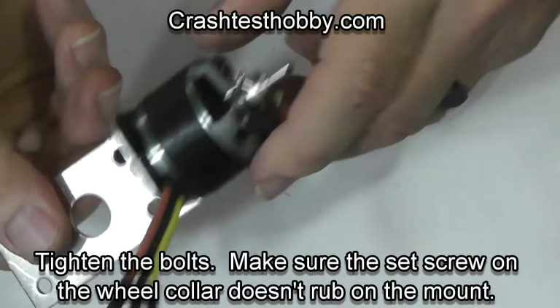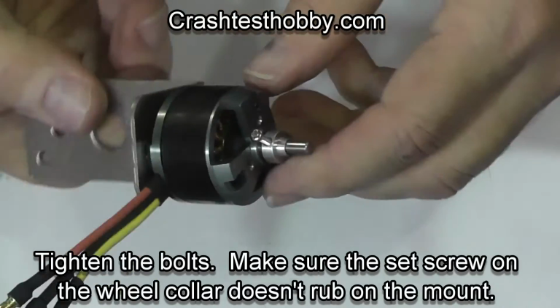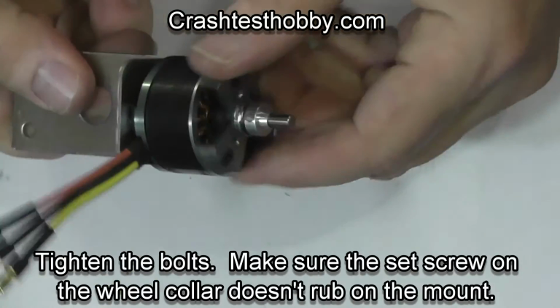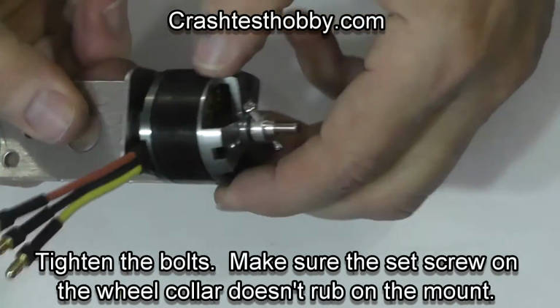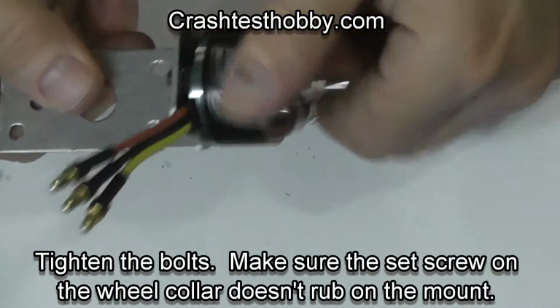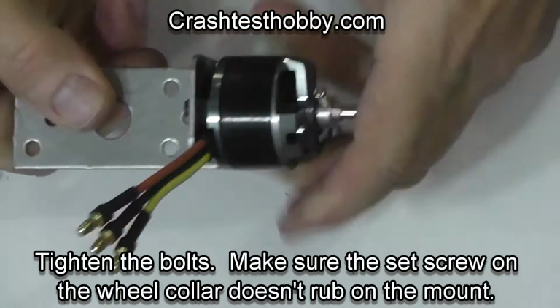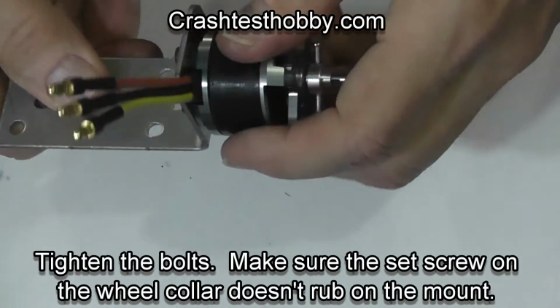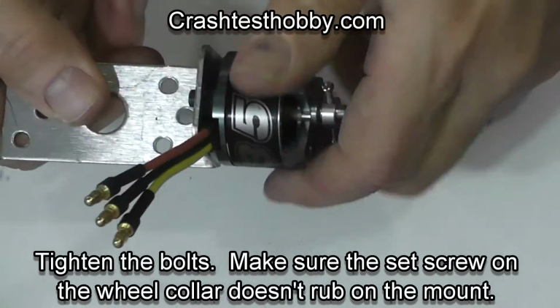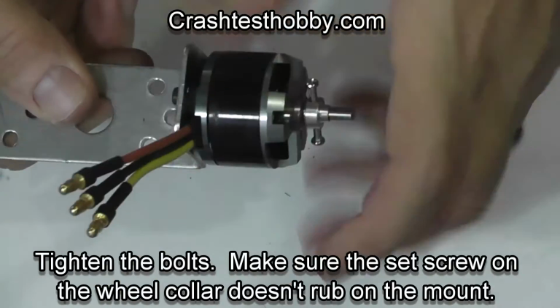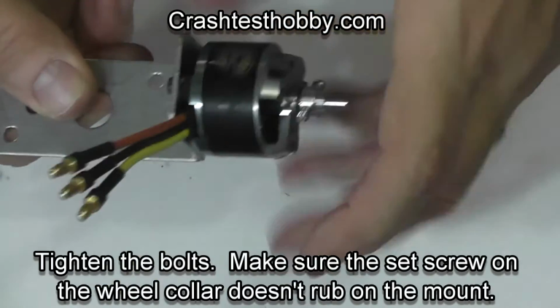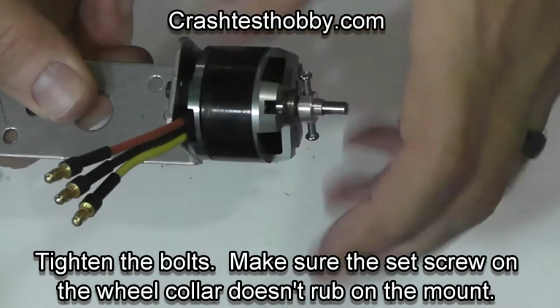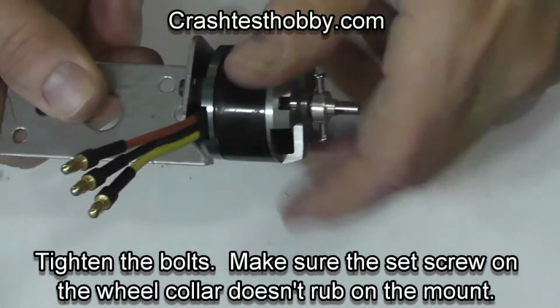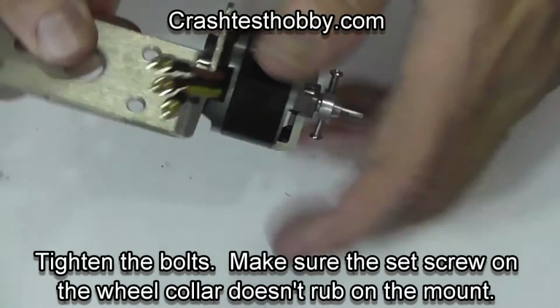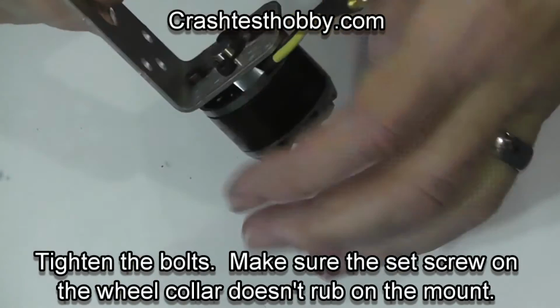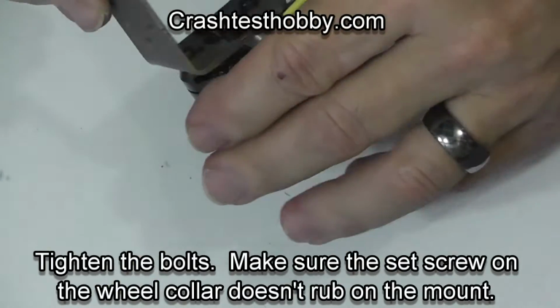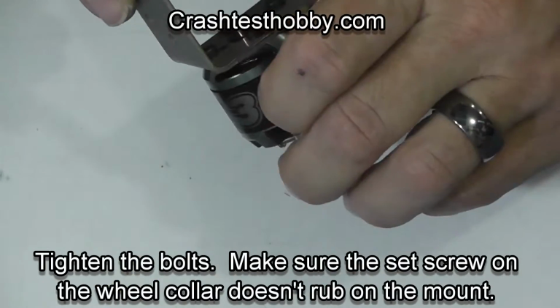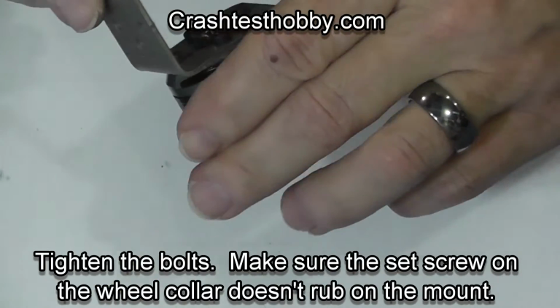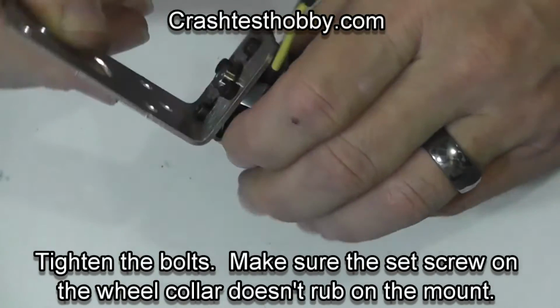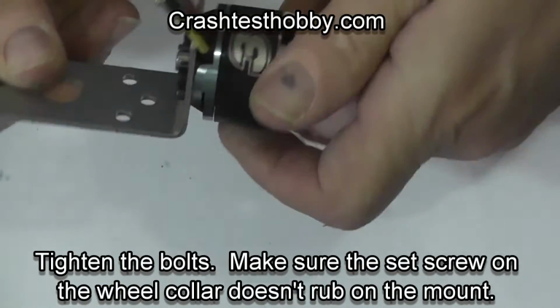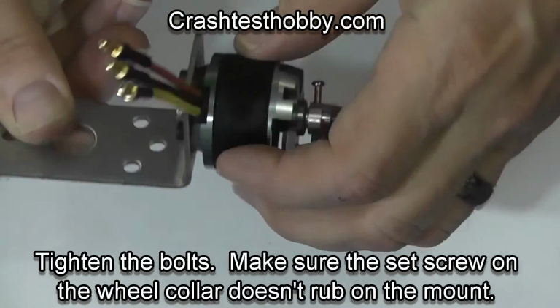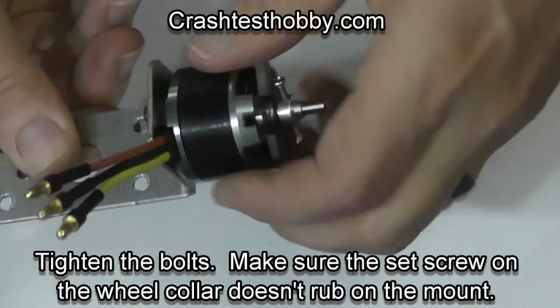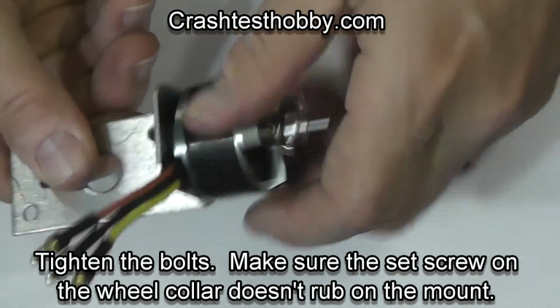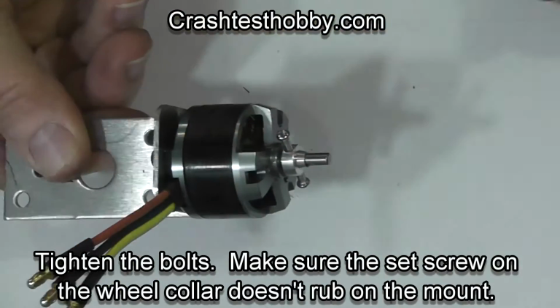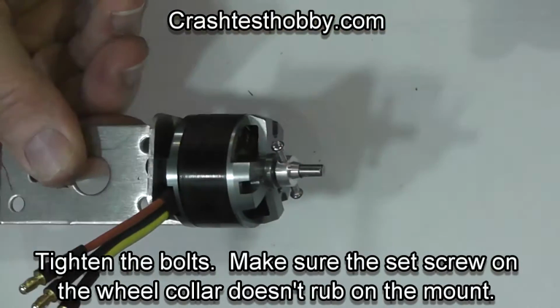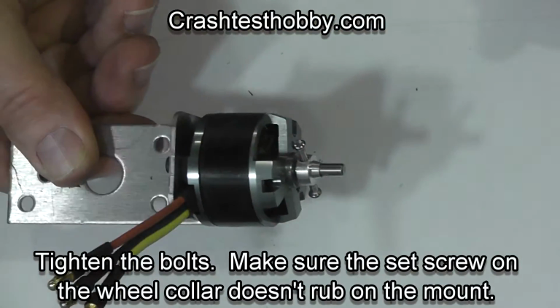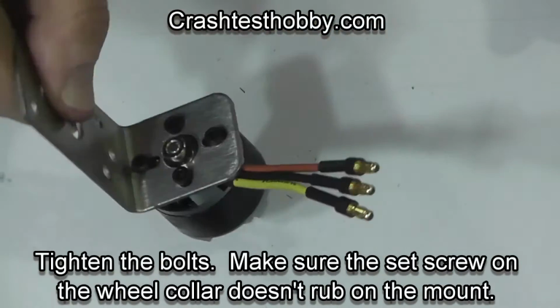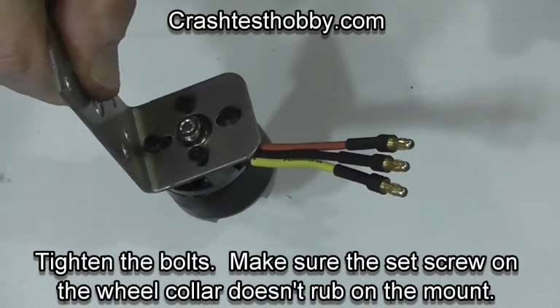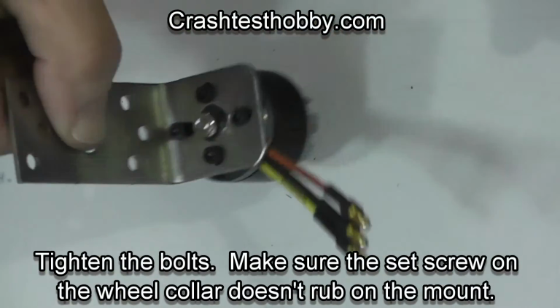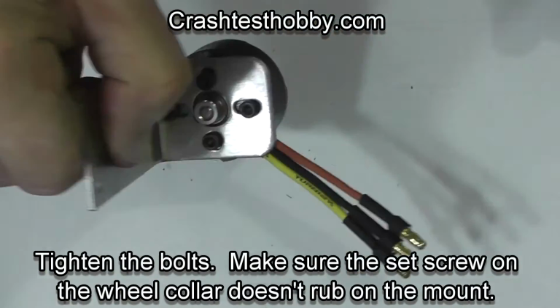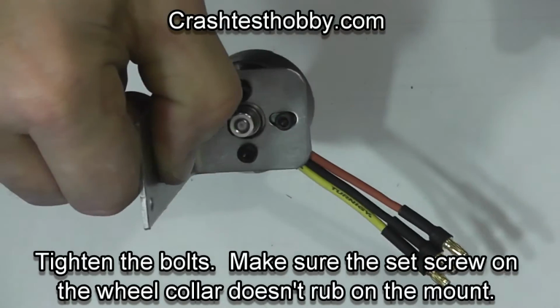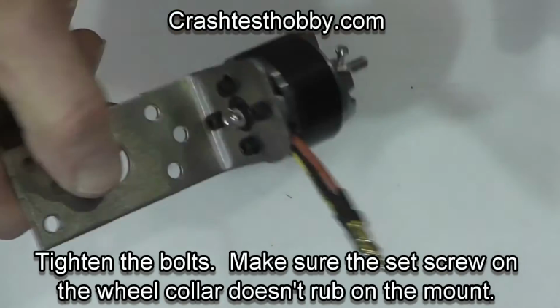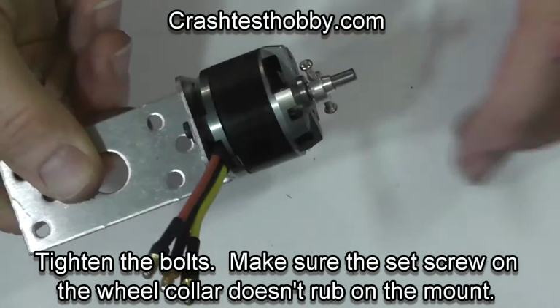Make sure the motor turns freely and make sure that the set screw on the wheel collar doesn't rub on the mount.